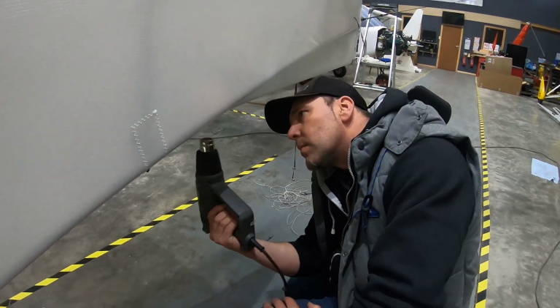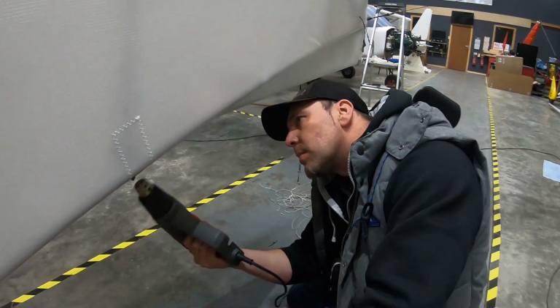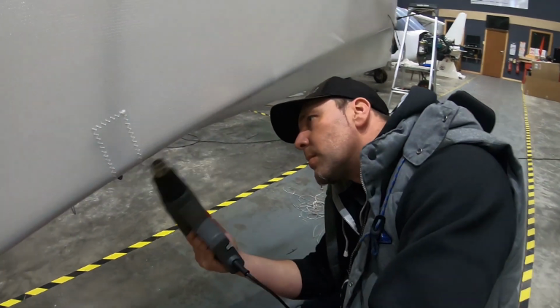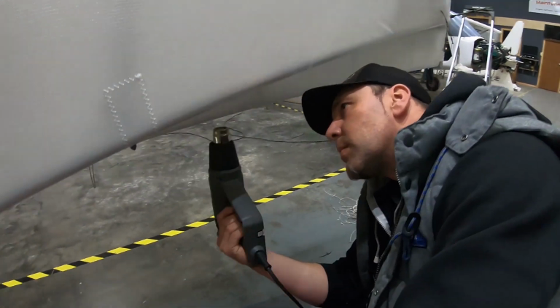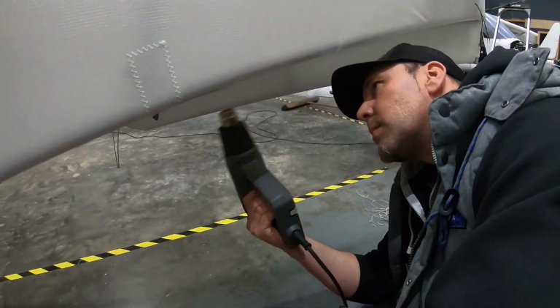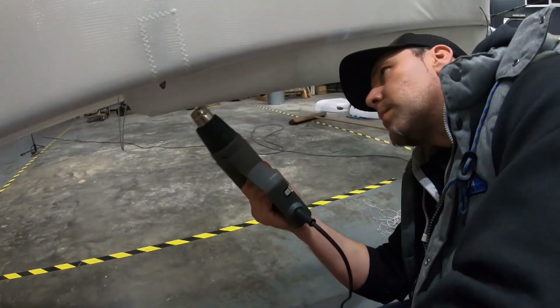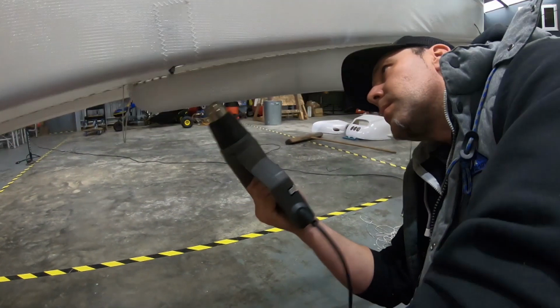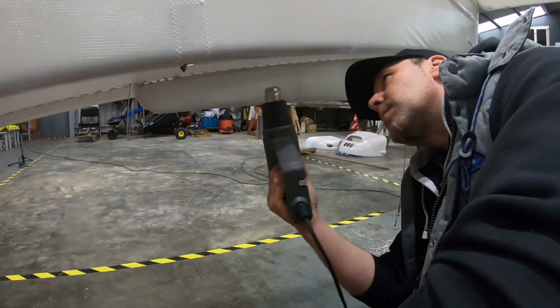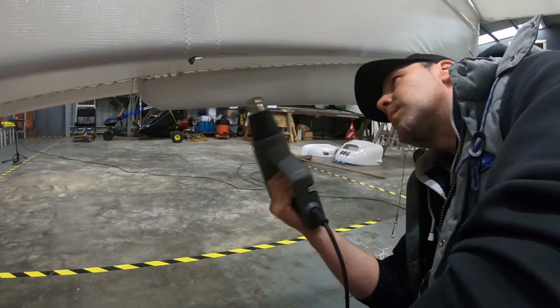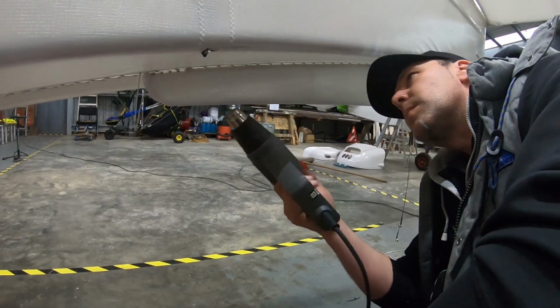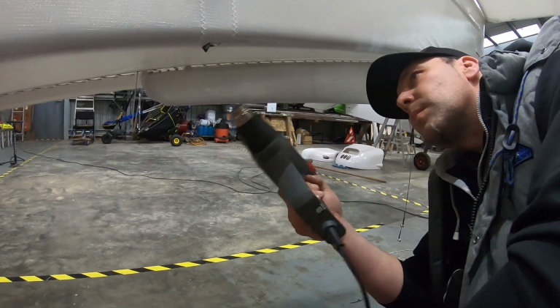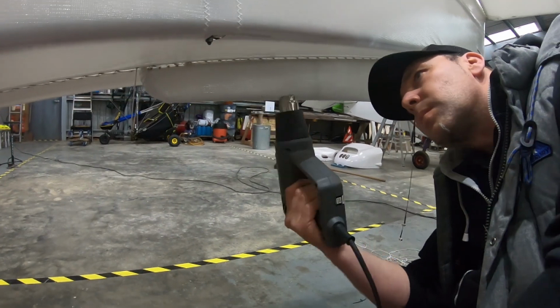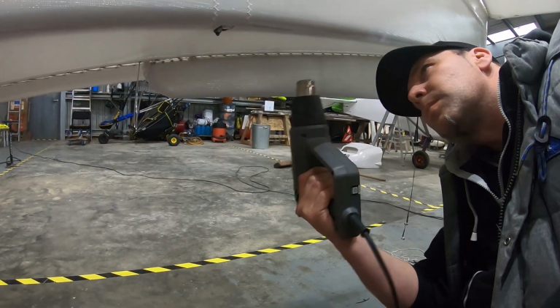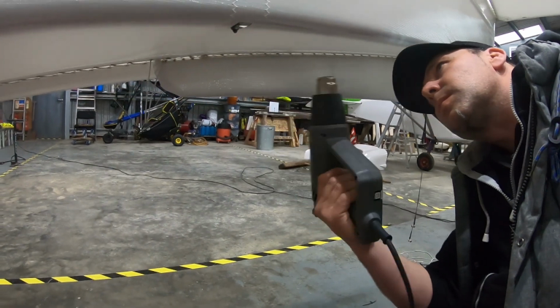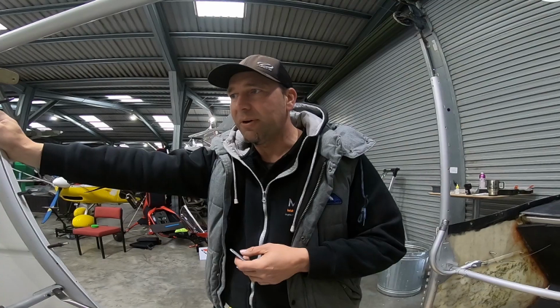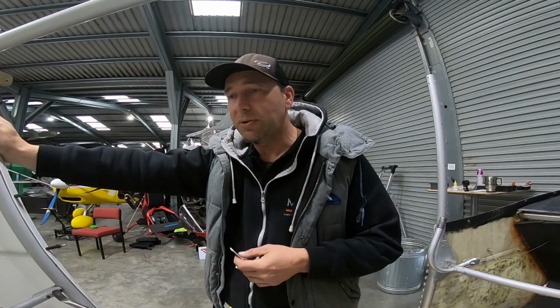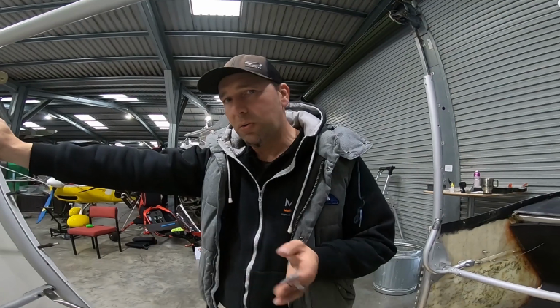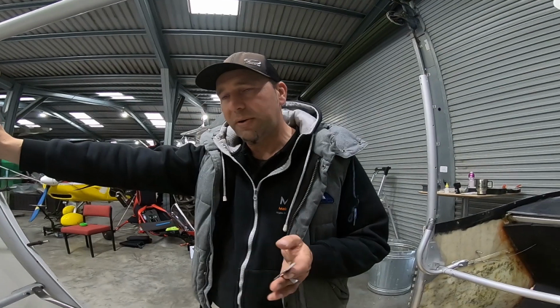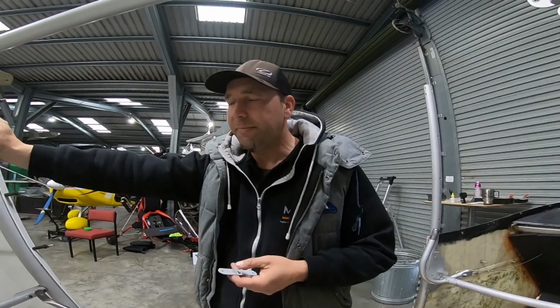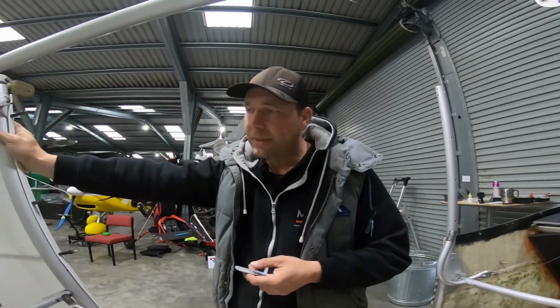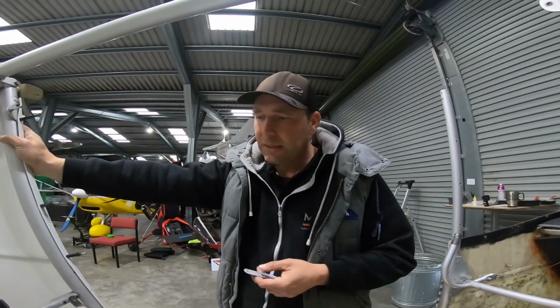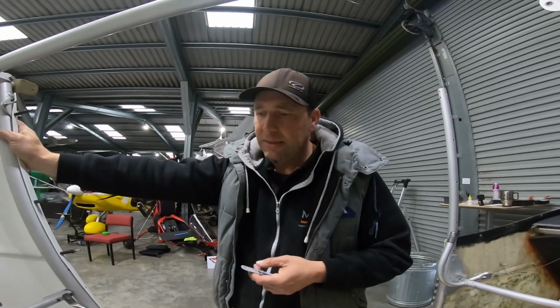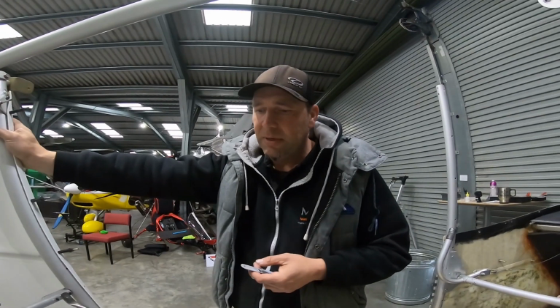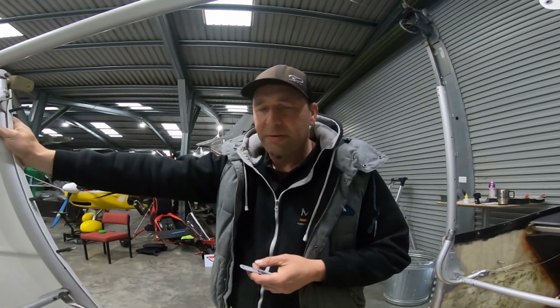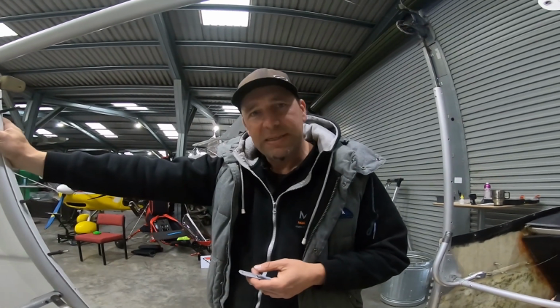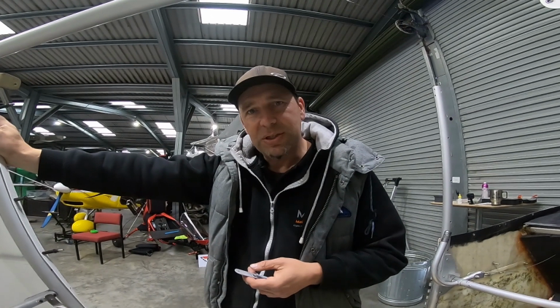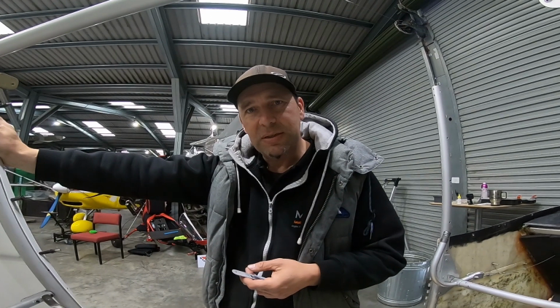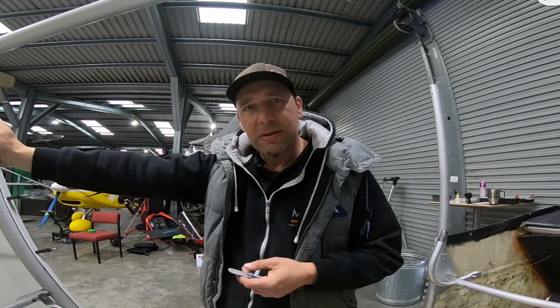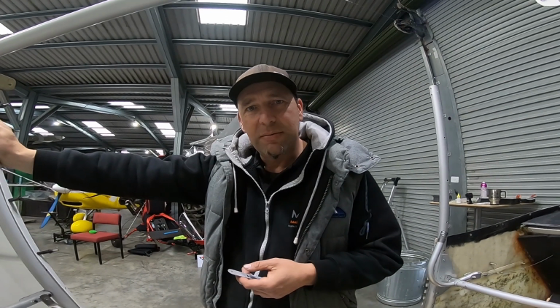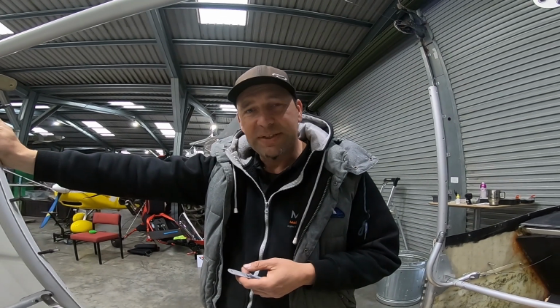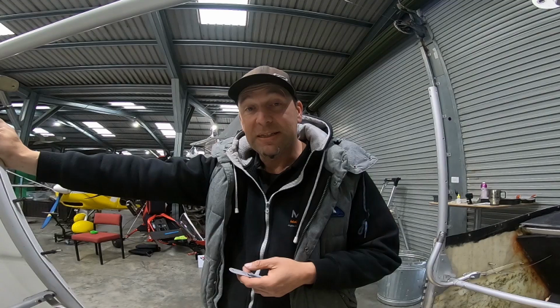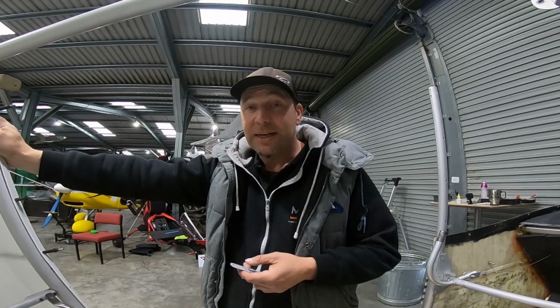Hit it with a heat gun to try and get rid of some of the wrinkles — not all of them — and then we're going to have a big session fitting the tail.